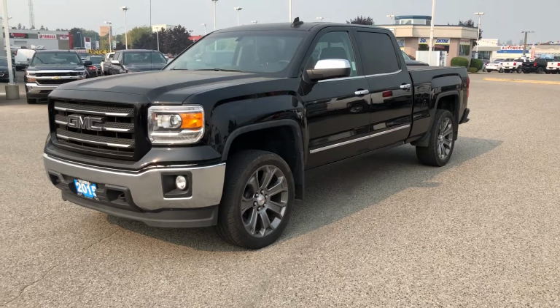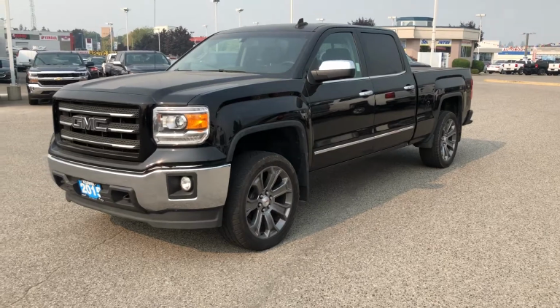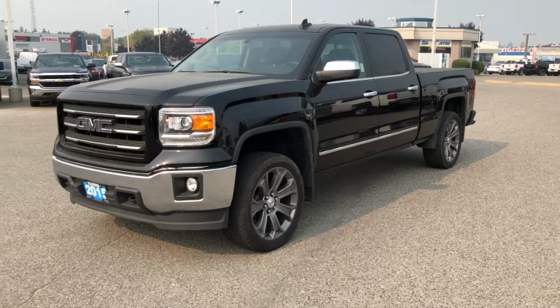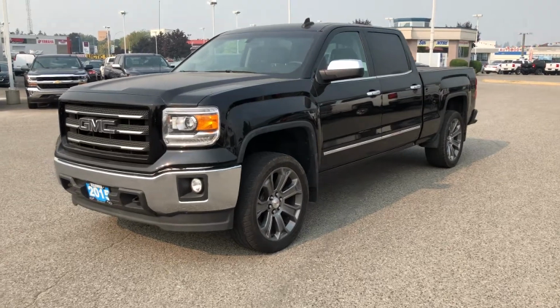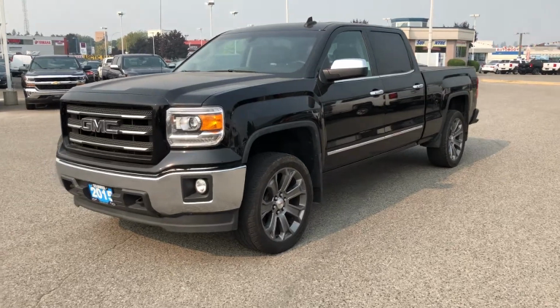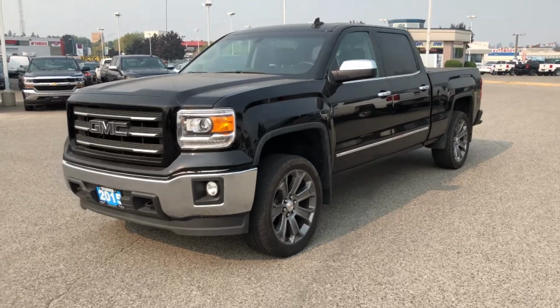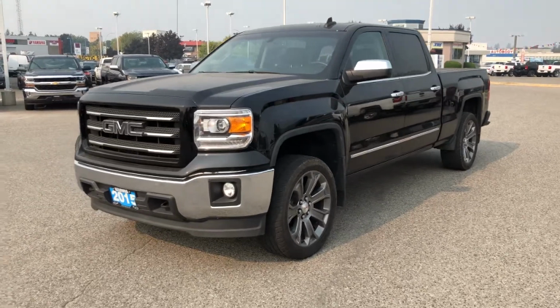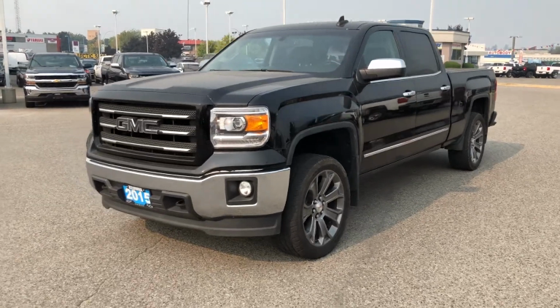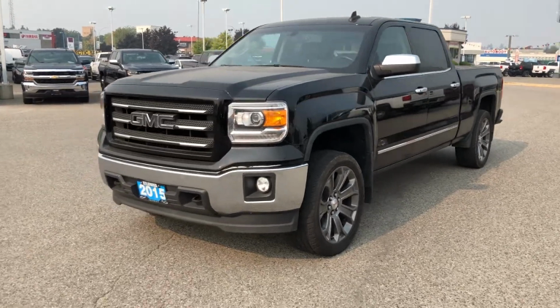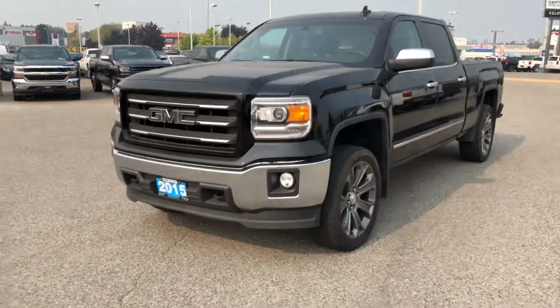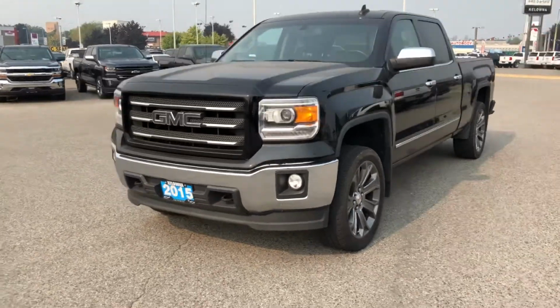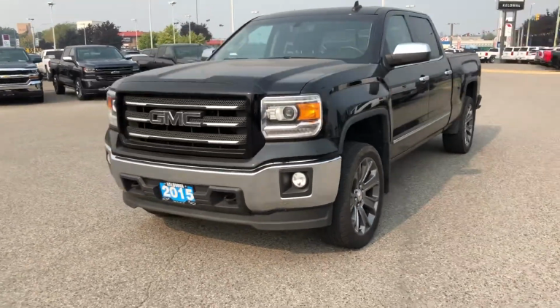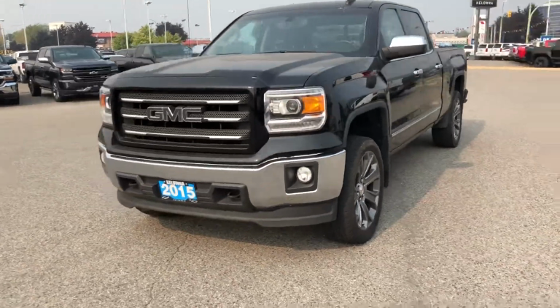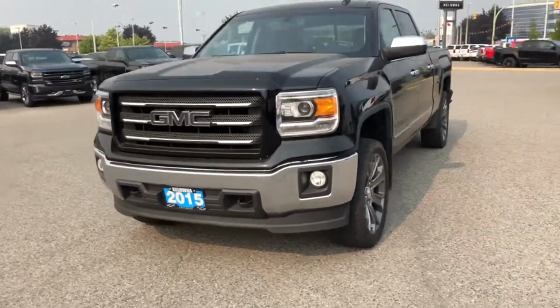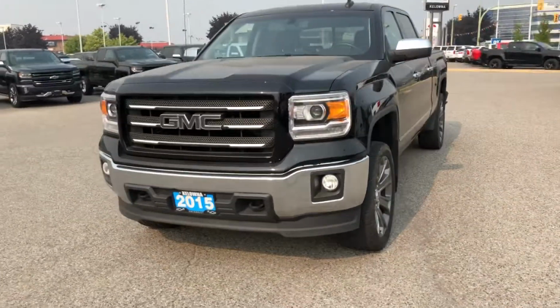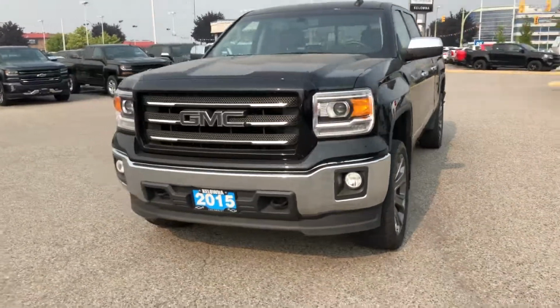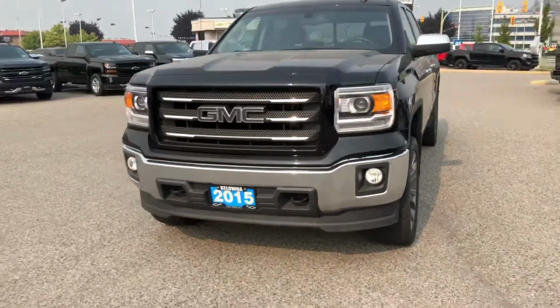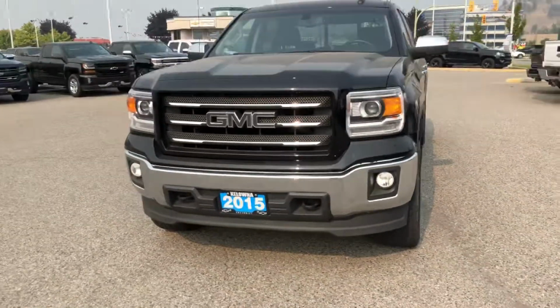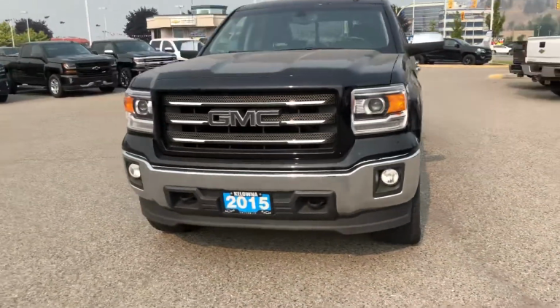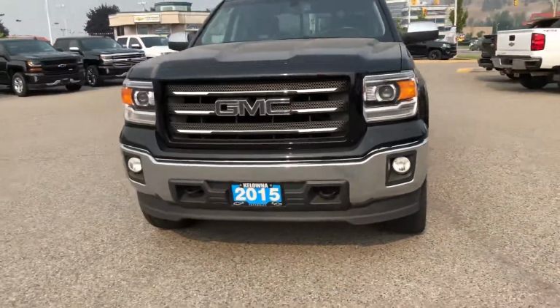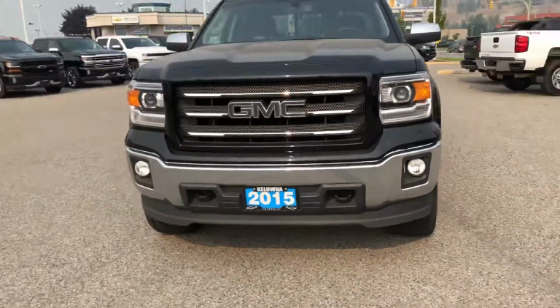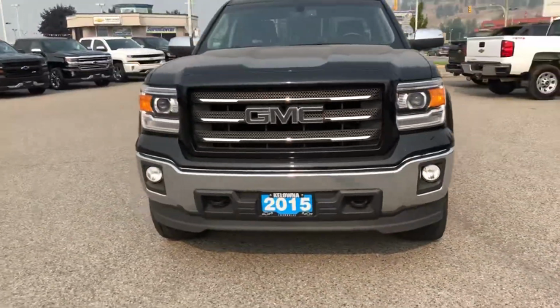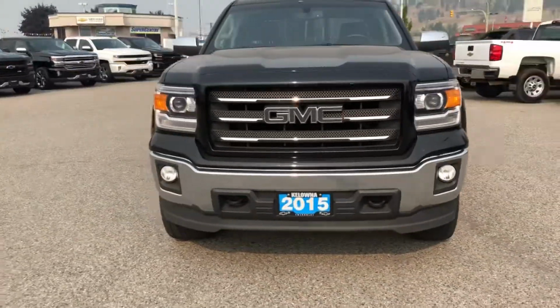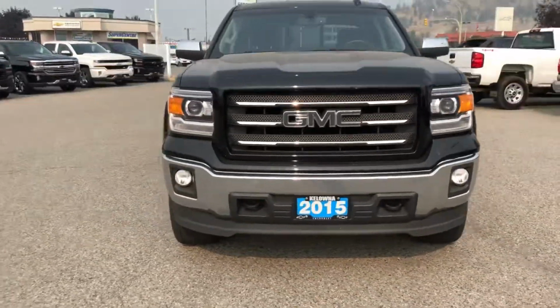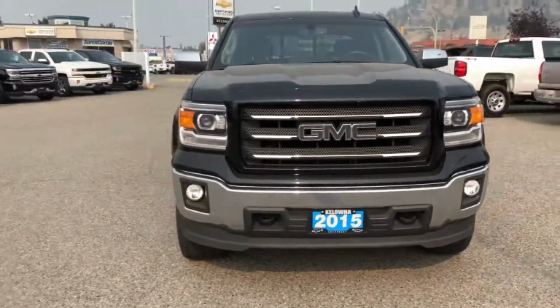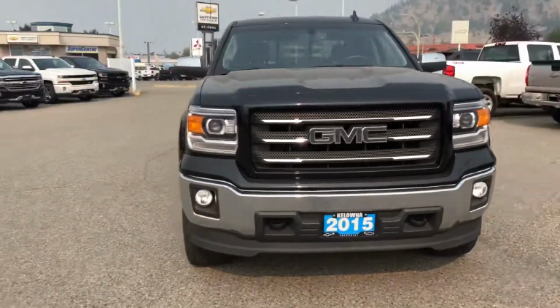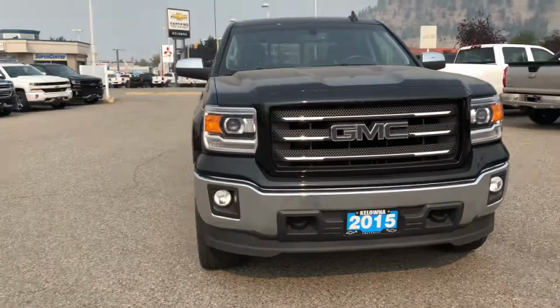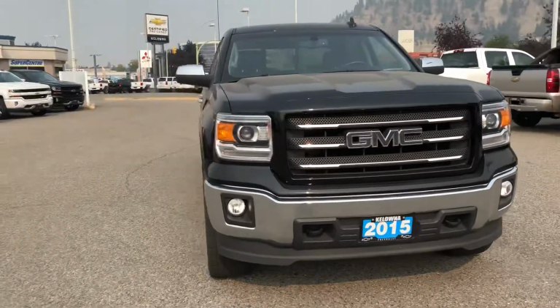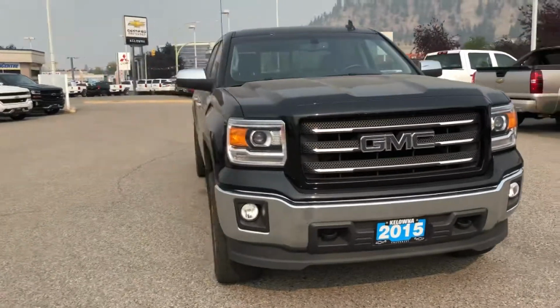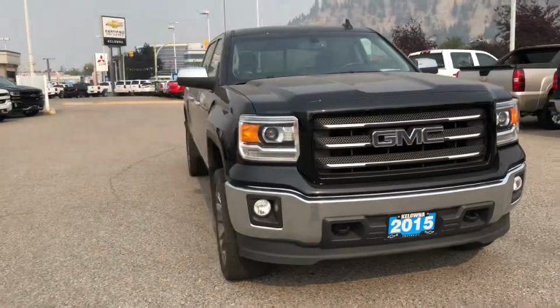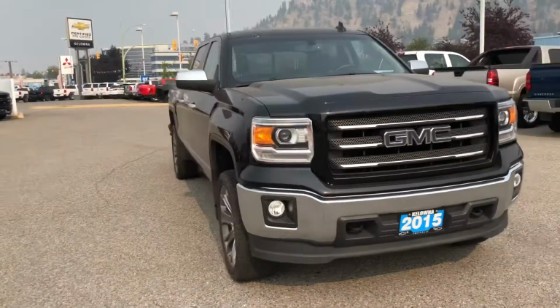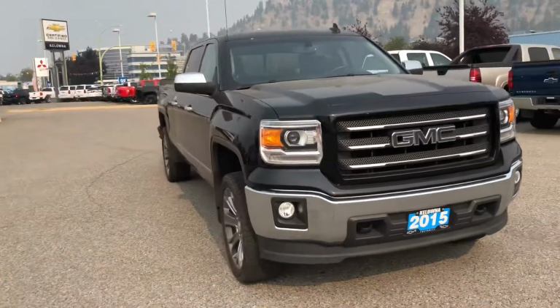Hey Rob, Trevor here from Kelowna Chevrolet. Just want to do a quick little video of the 2015 GMC Sierra that you acquired.